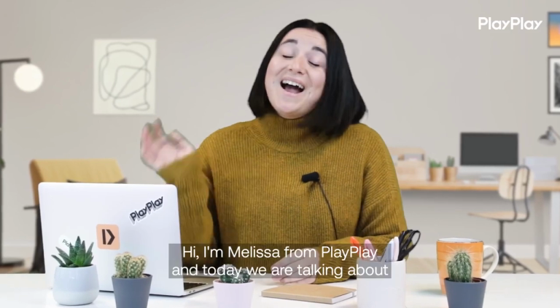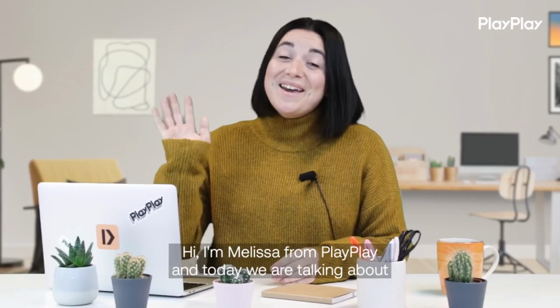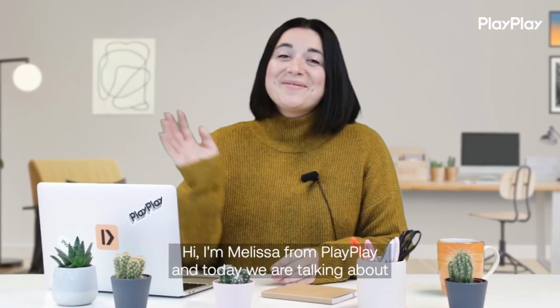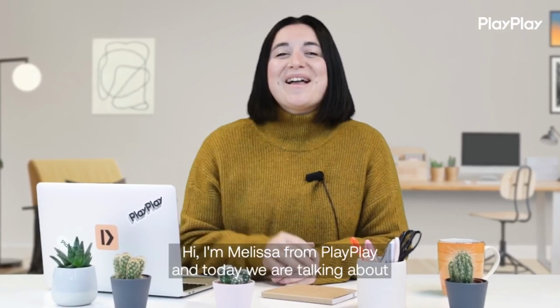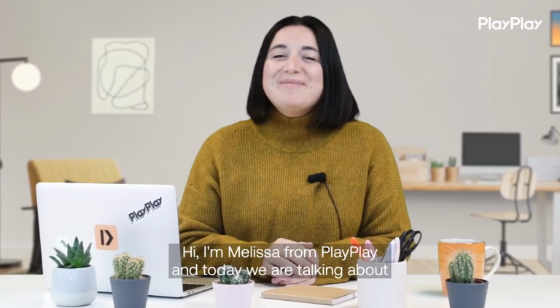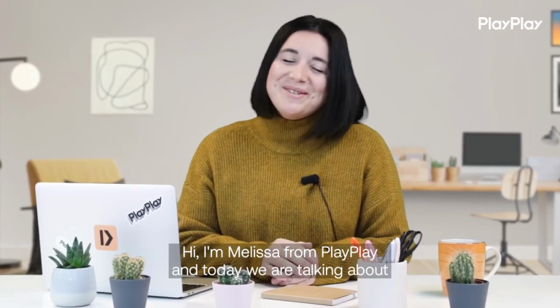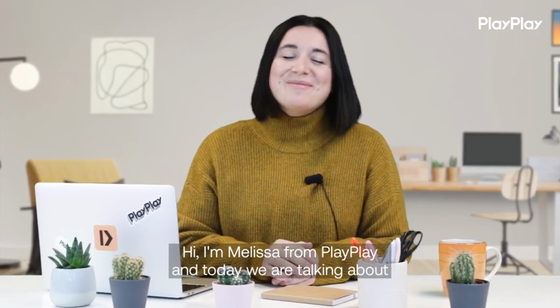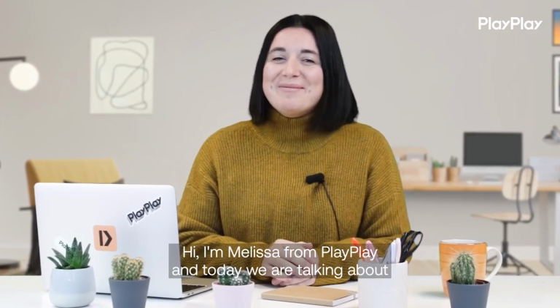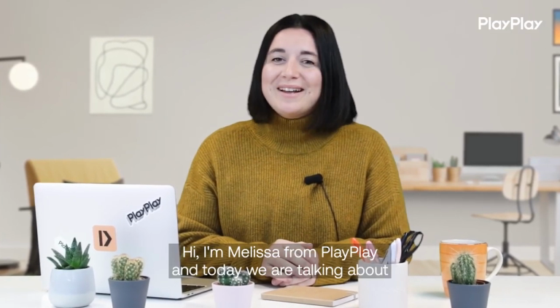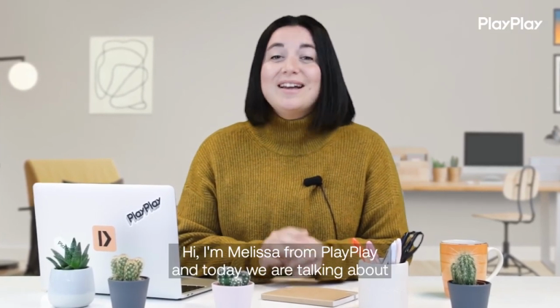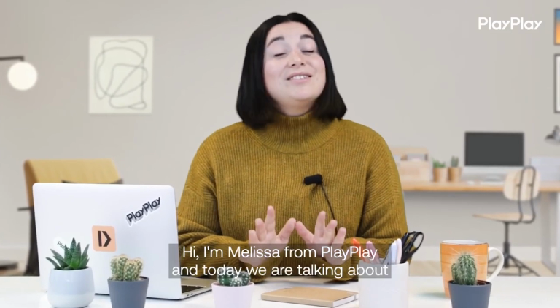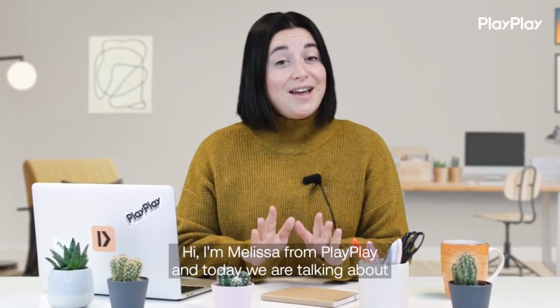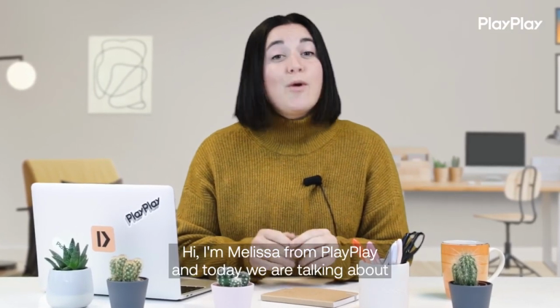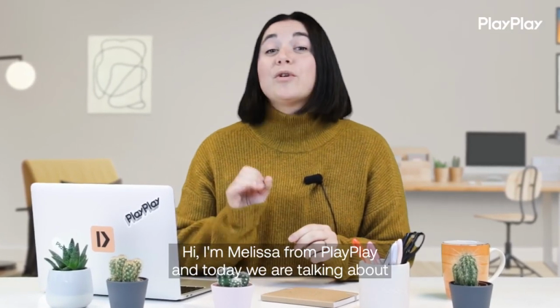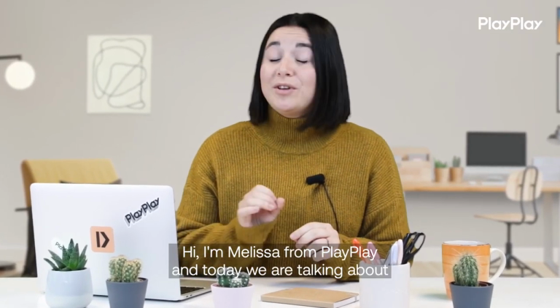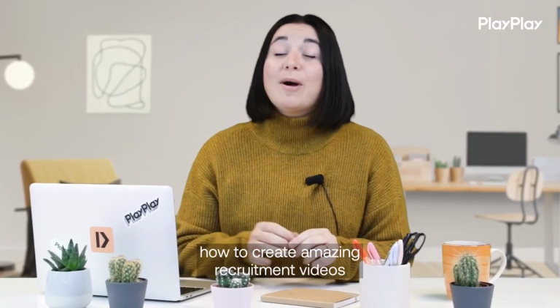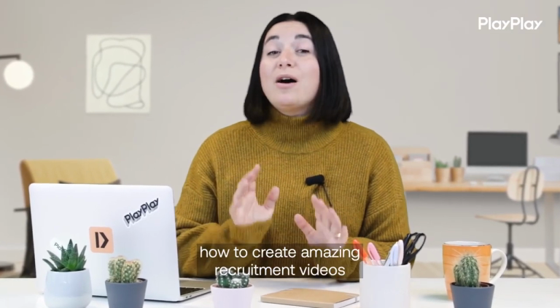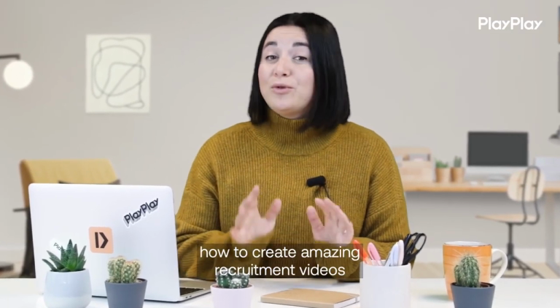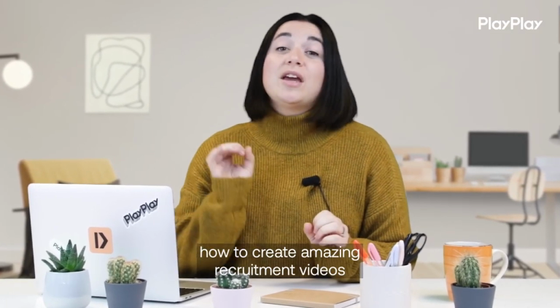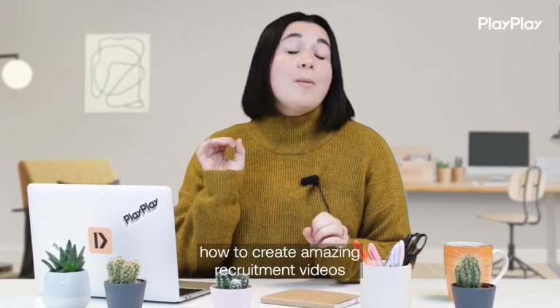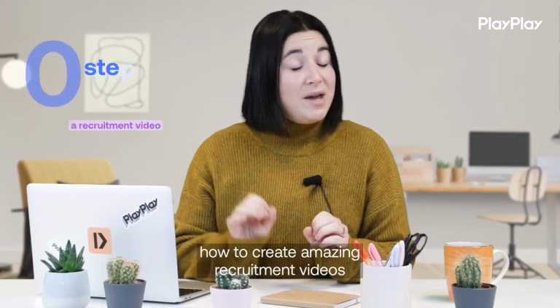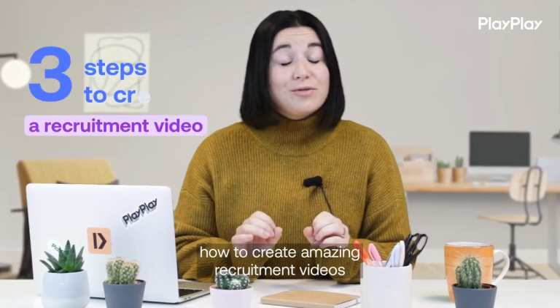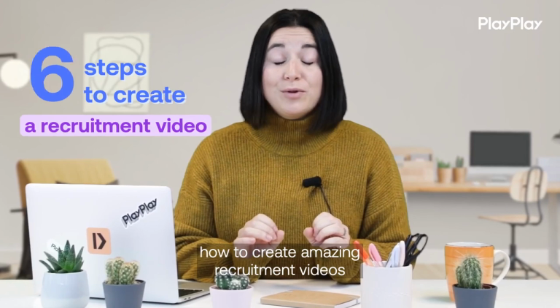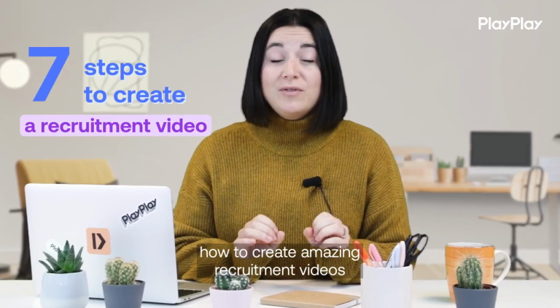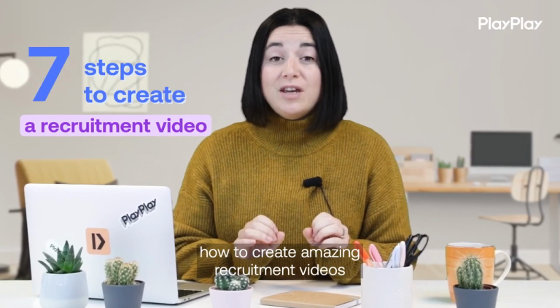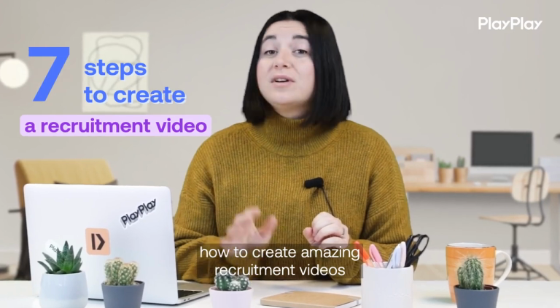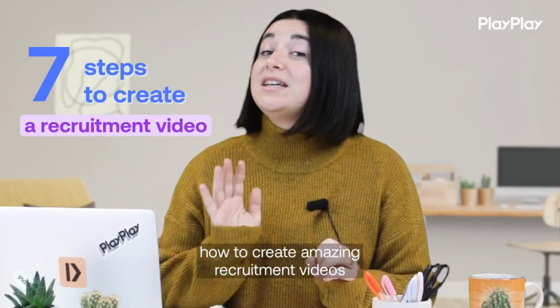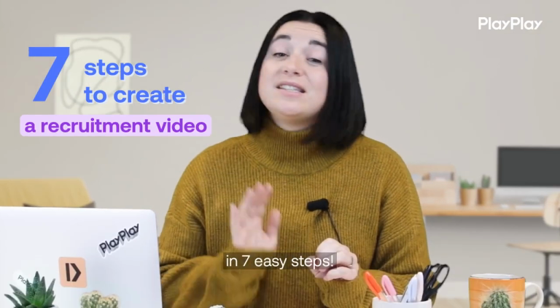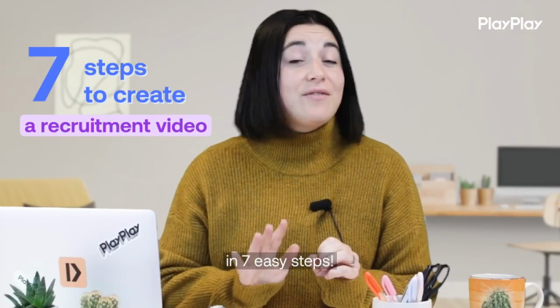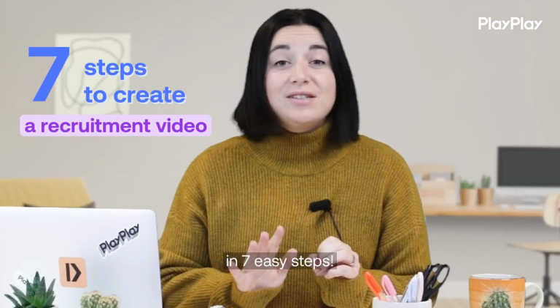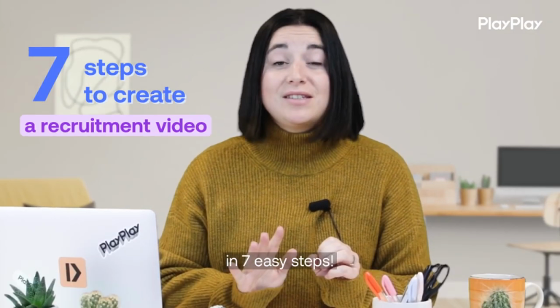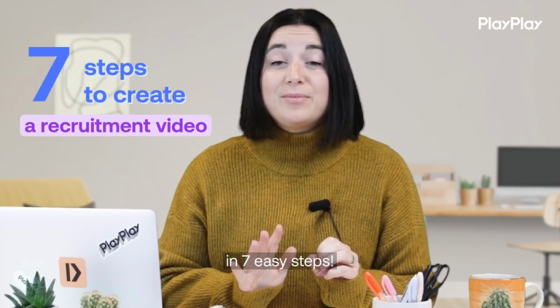Hi, I'm Melissa from PlayPlay, and today we're talking about how to create an amazing recruitment video in 7 easy steps.